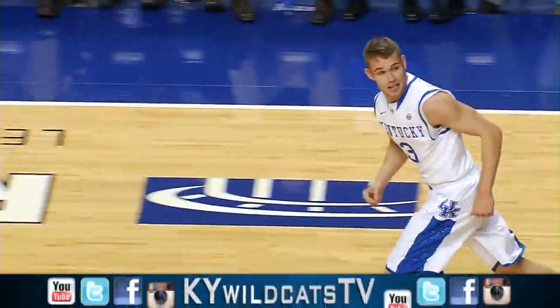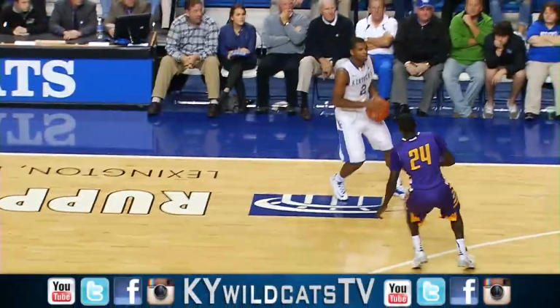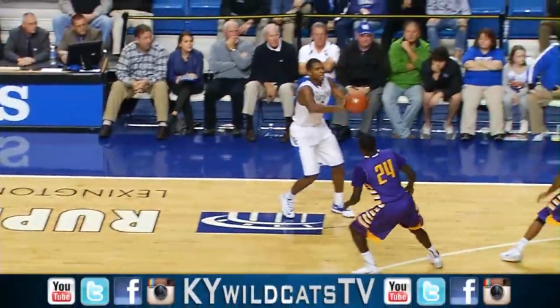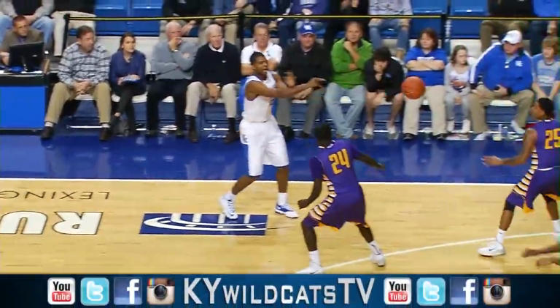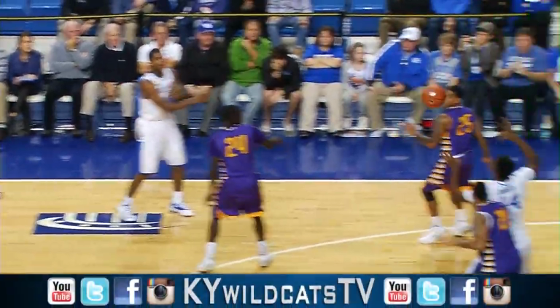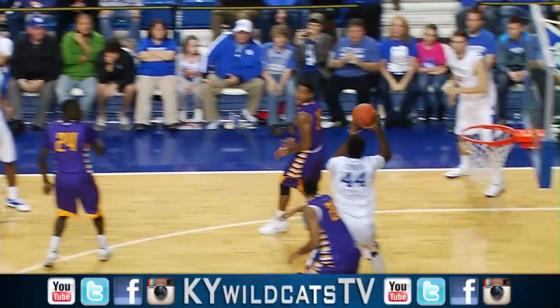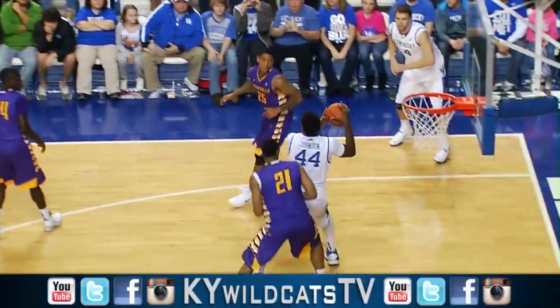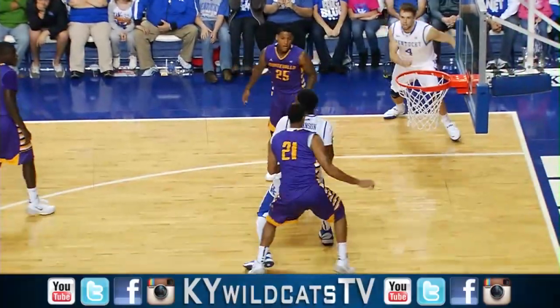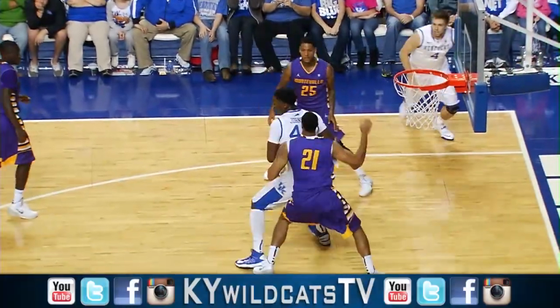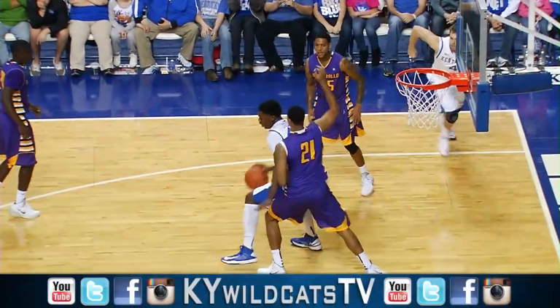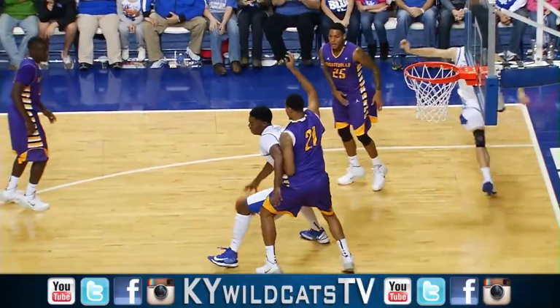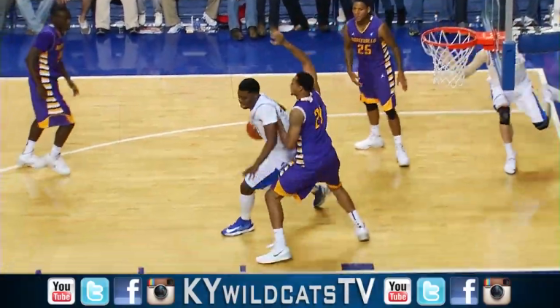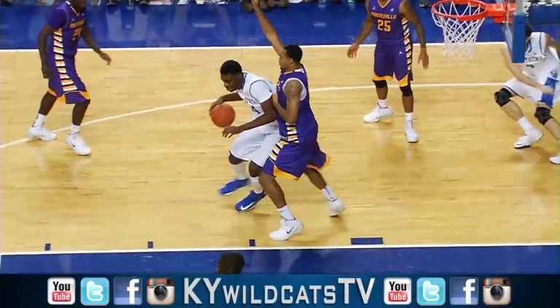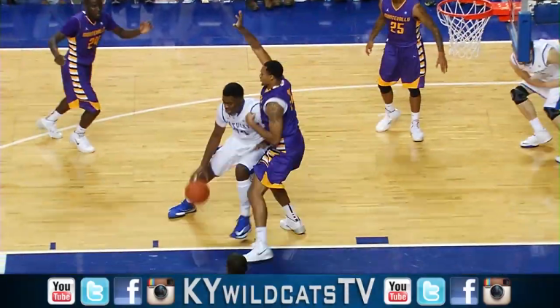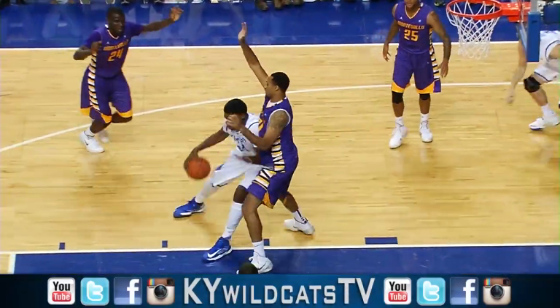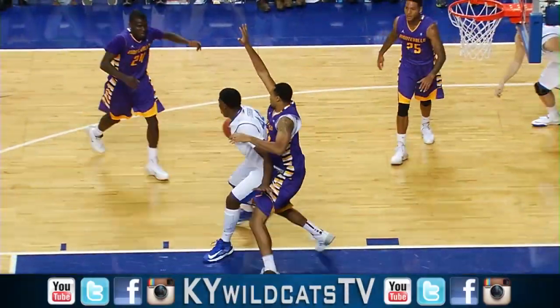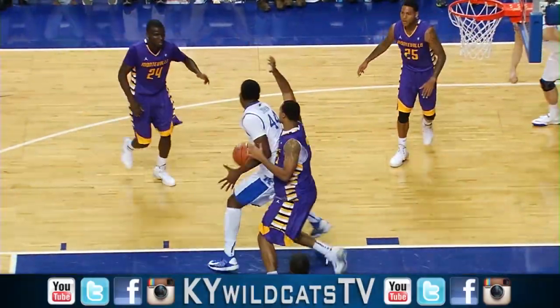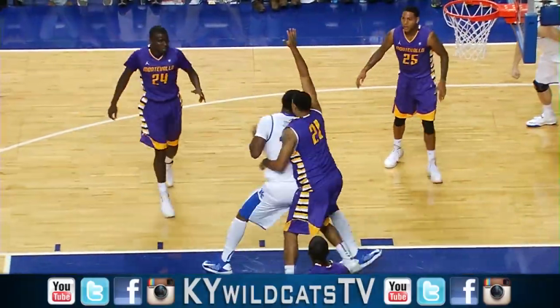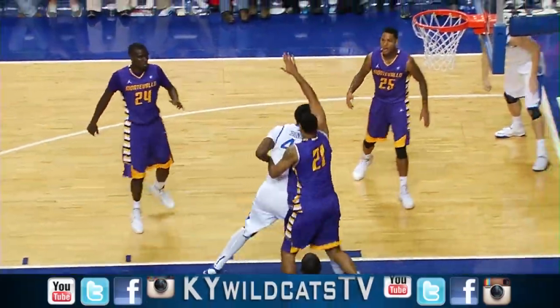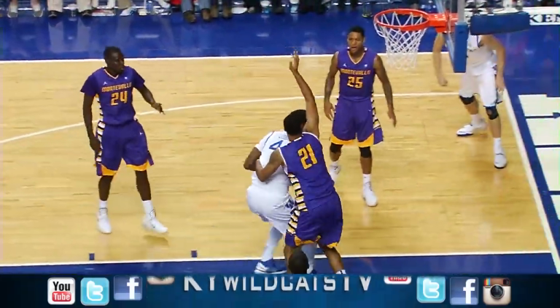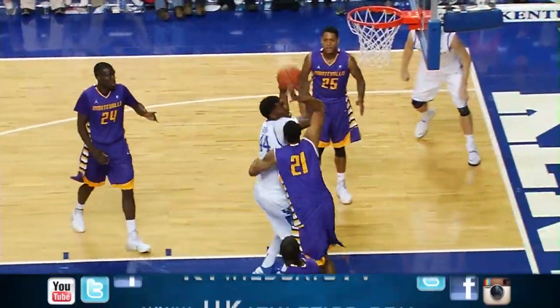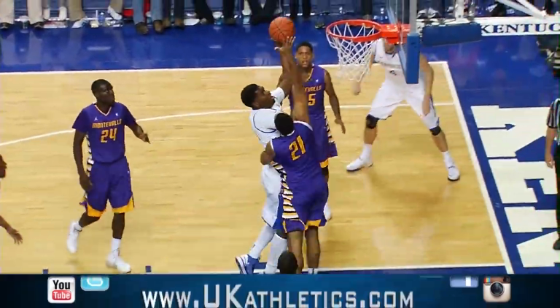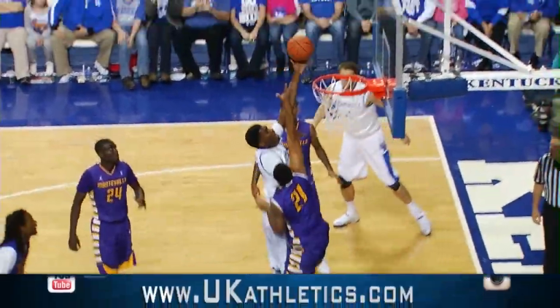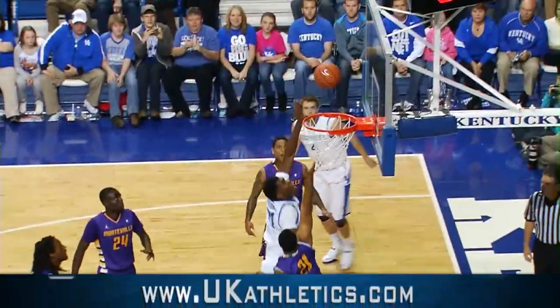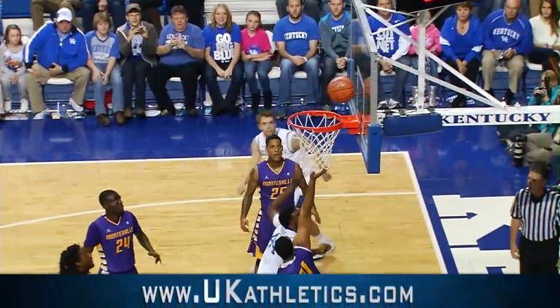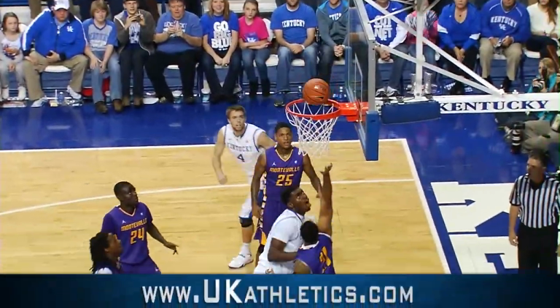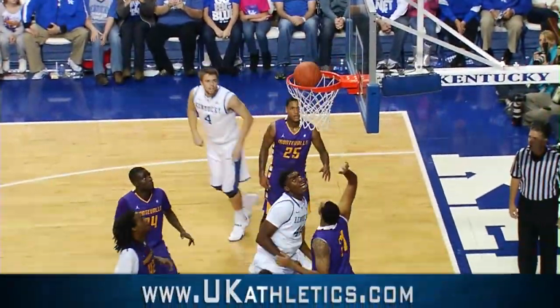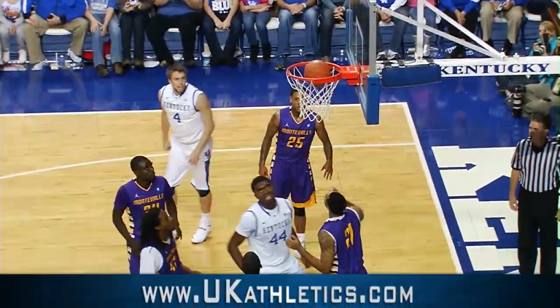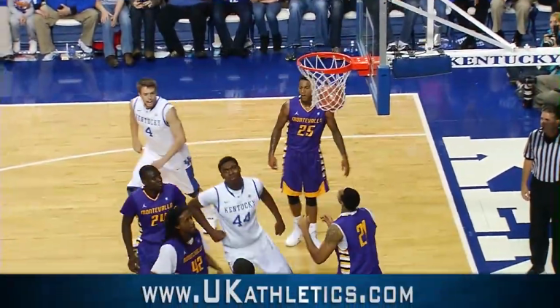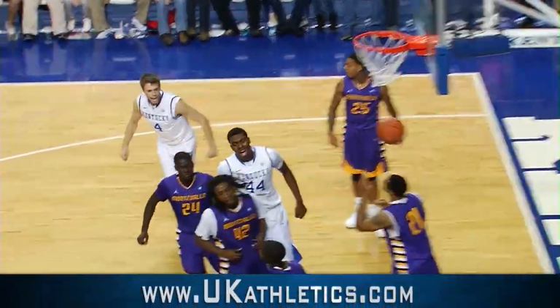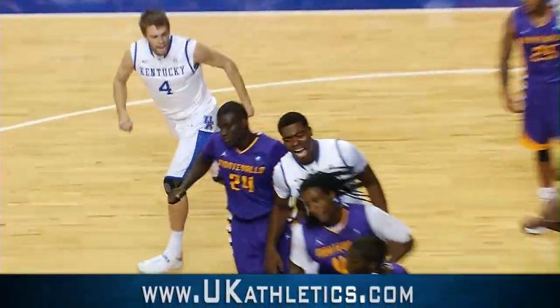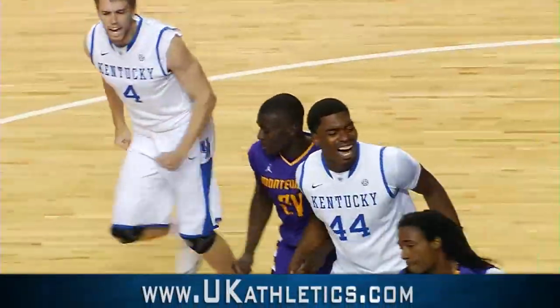Front court, left side out to Harrison, dumps it down to Johnson. Johnson into the lane, spins baseline — left-hand shot, good!